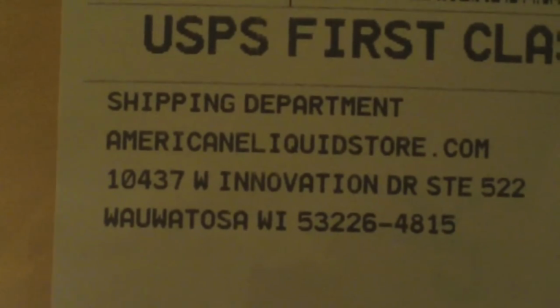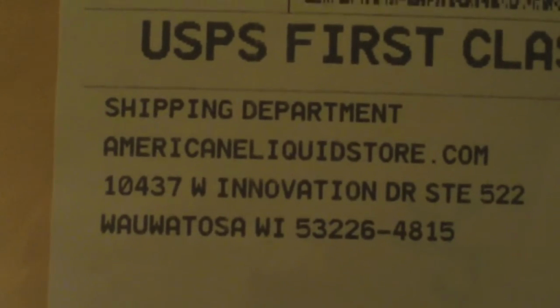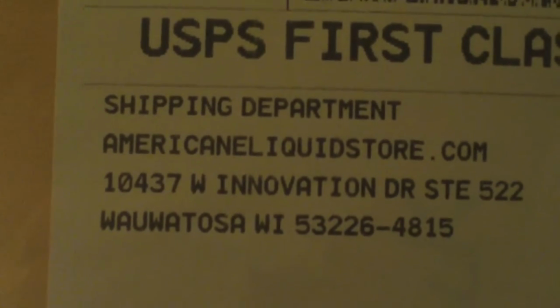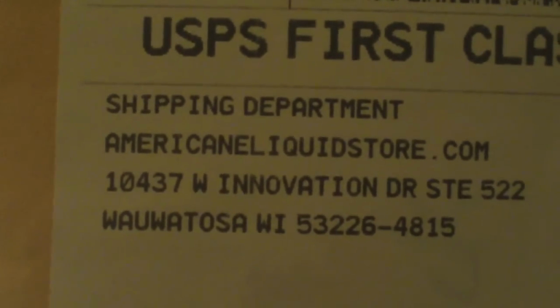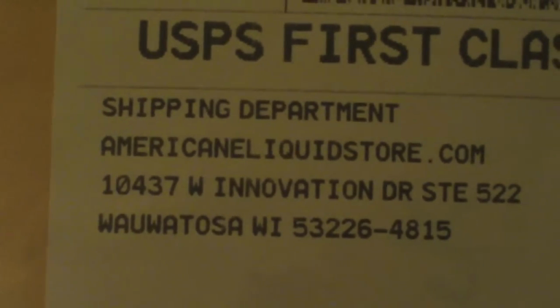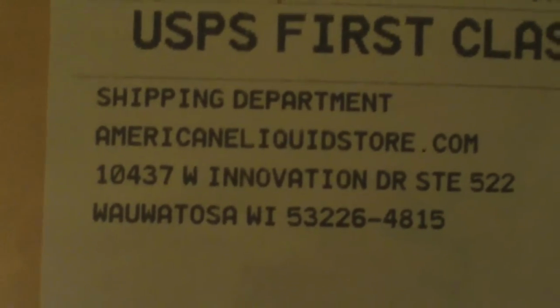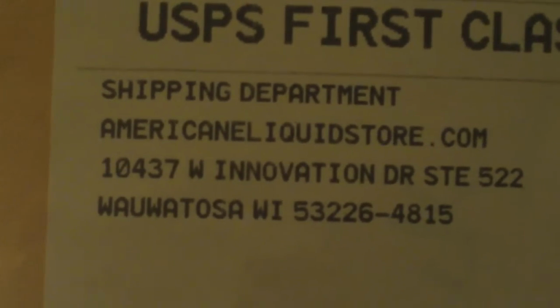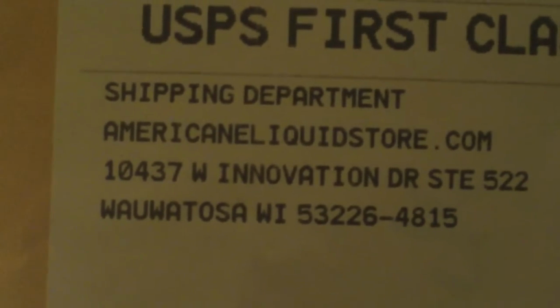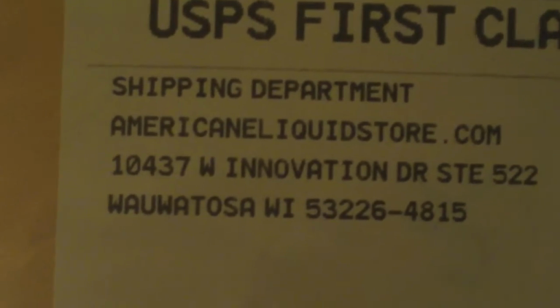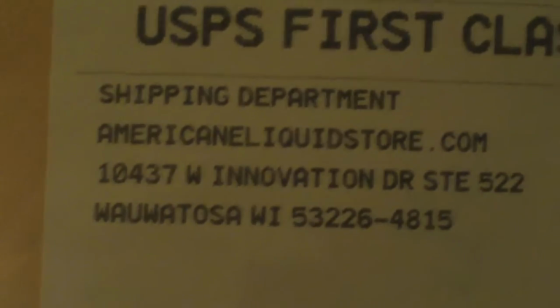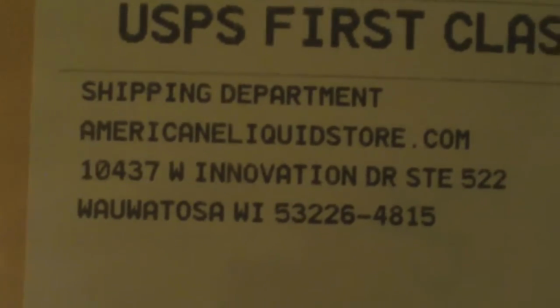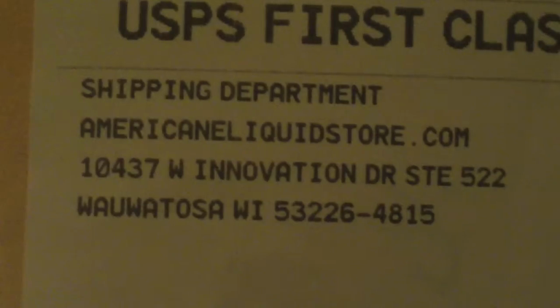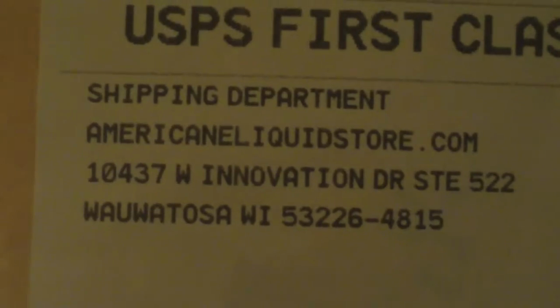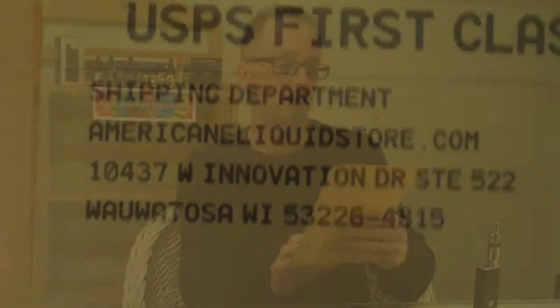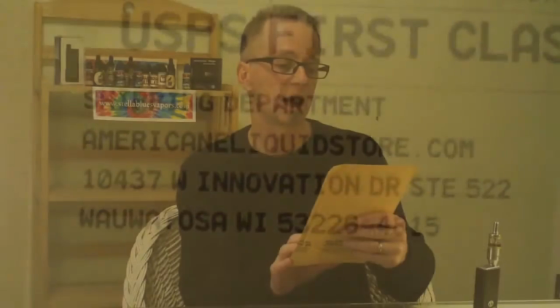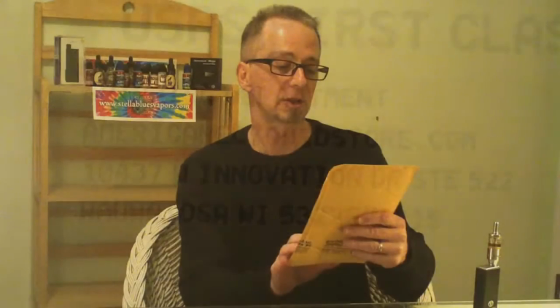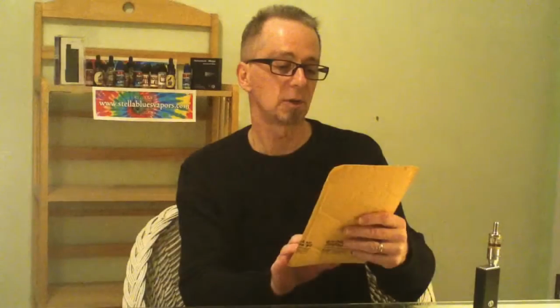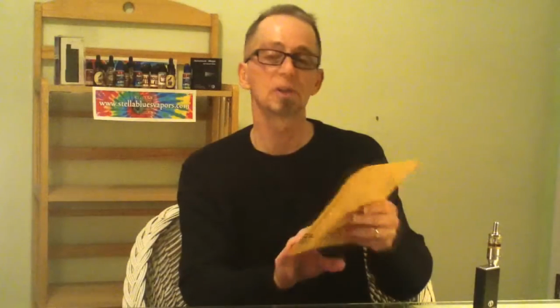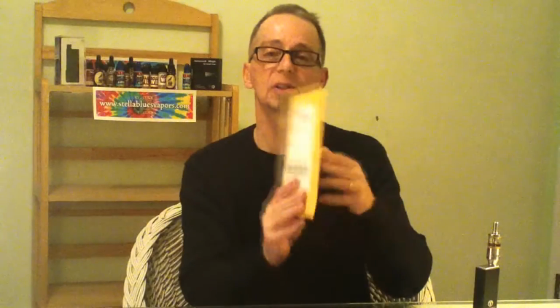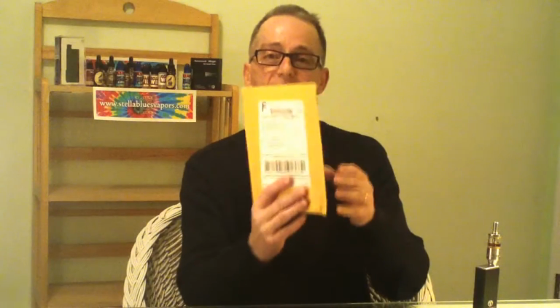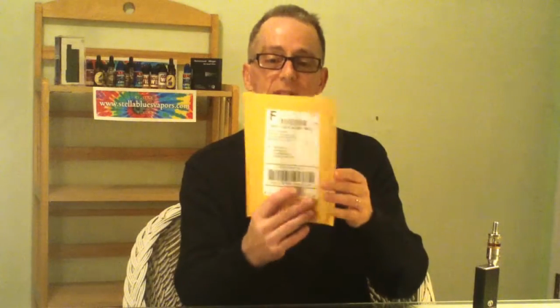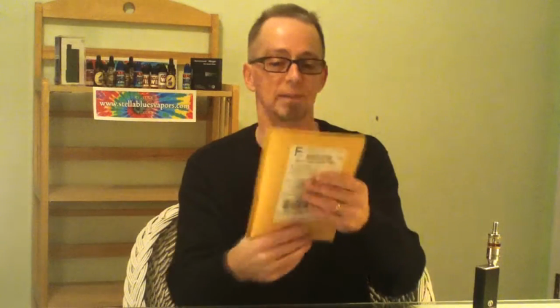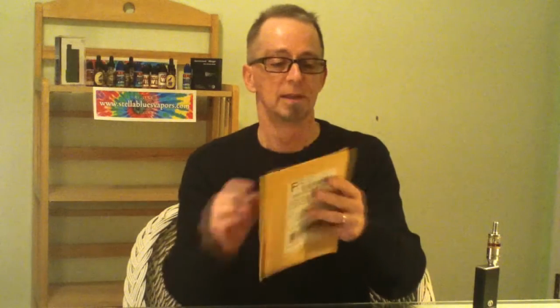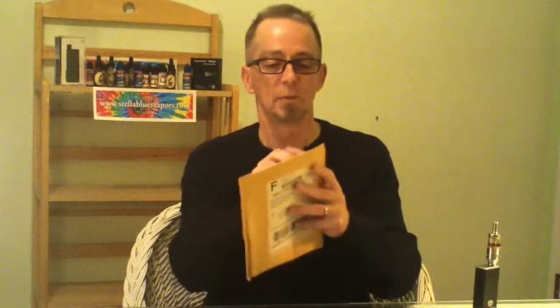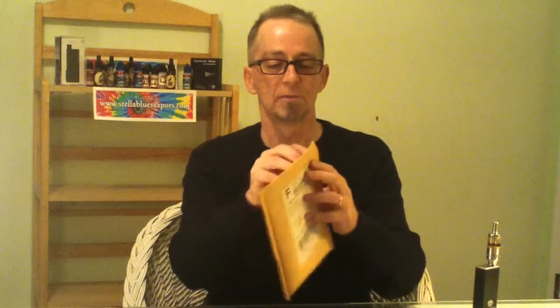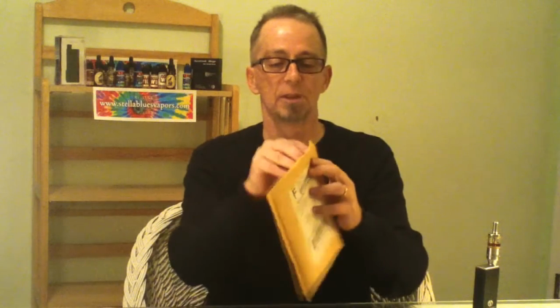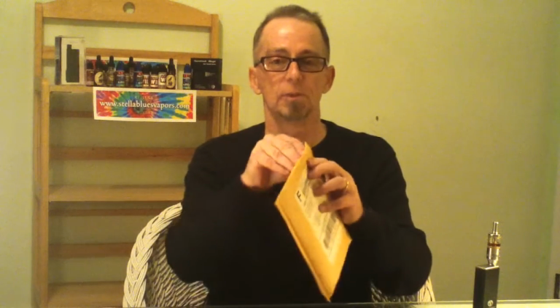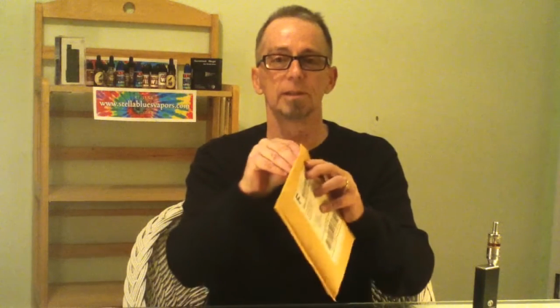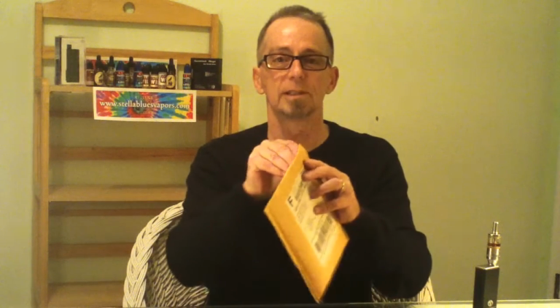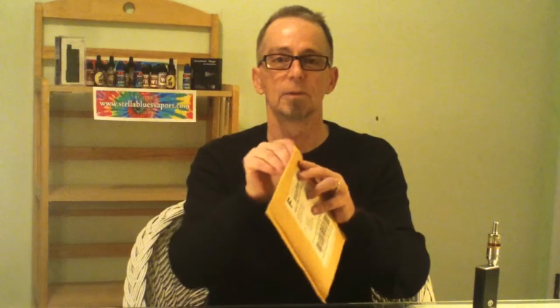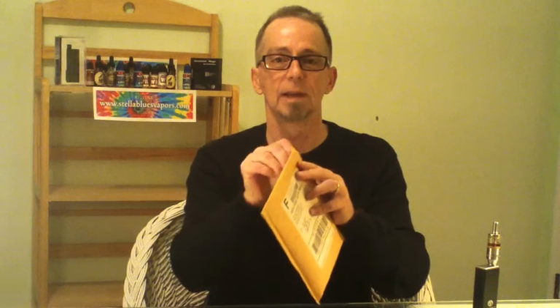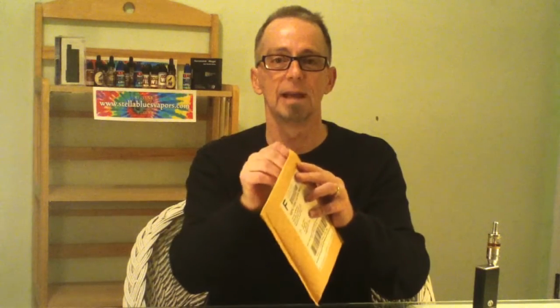I don't know if you'll be able to say this — Wauwatosa, Wisconsin. We're waiting for this one. Let's see what we got.